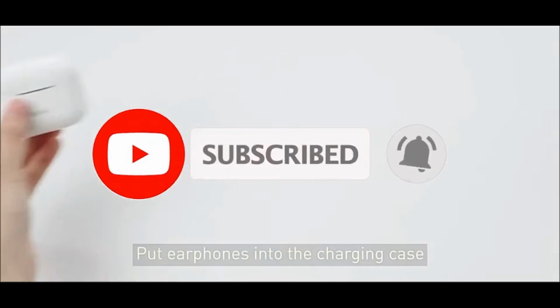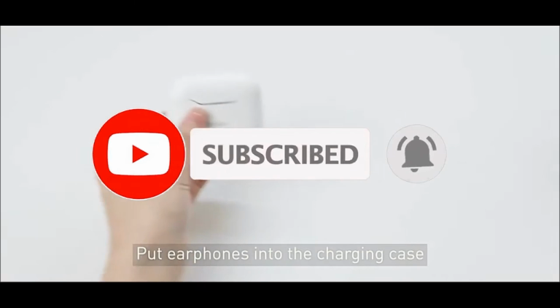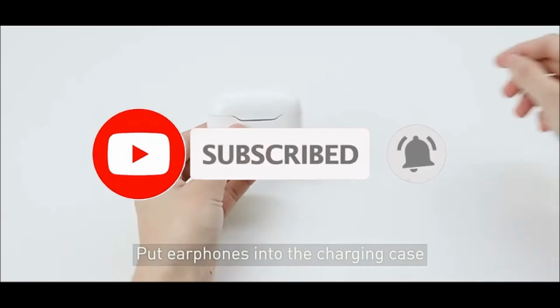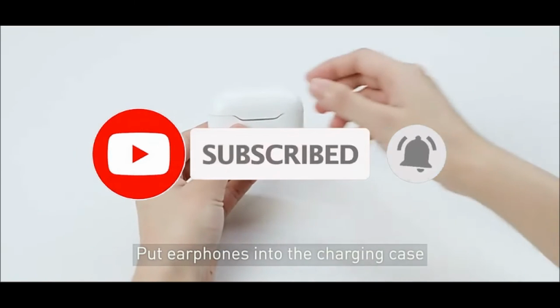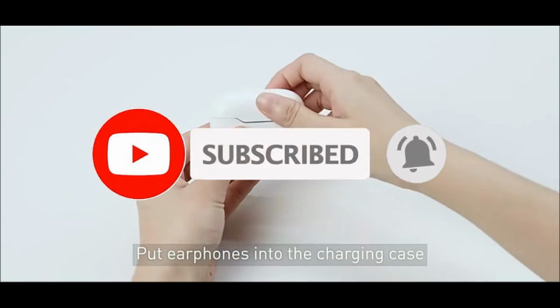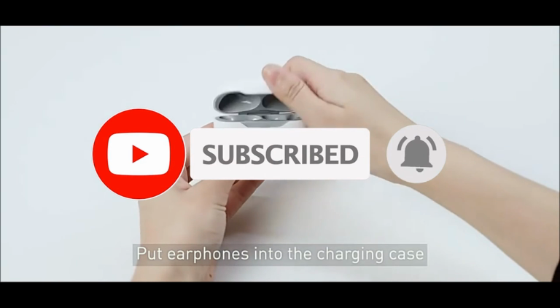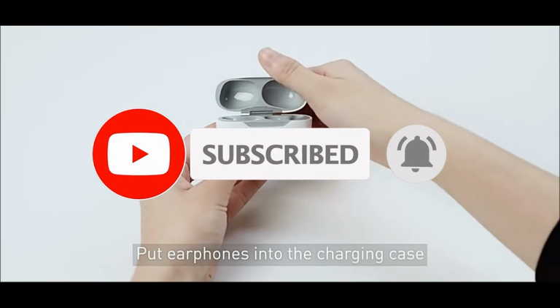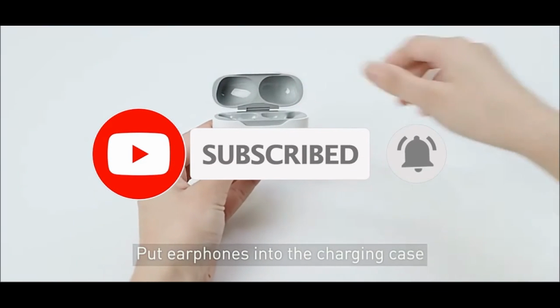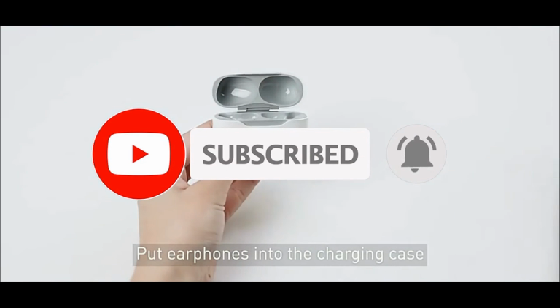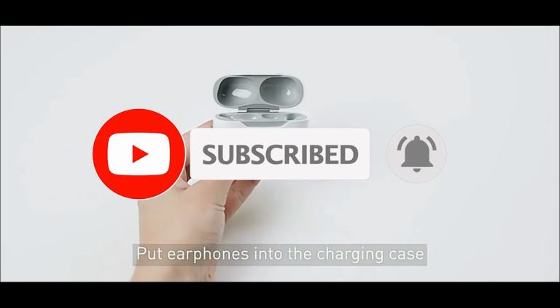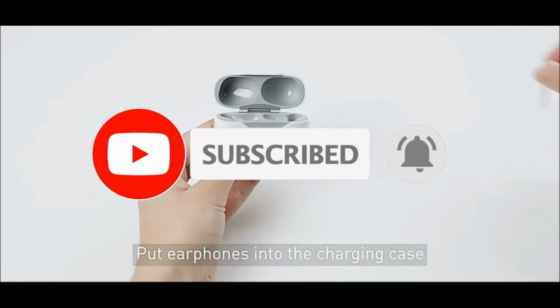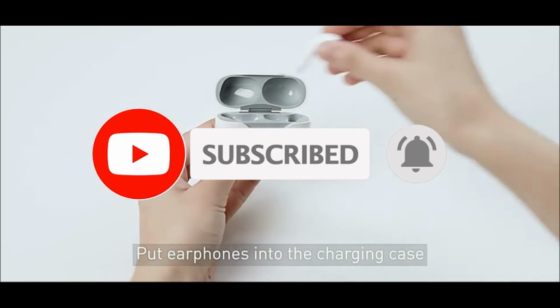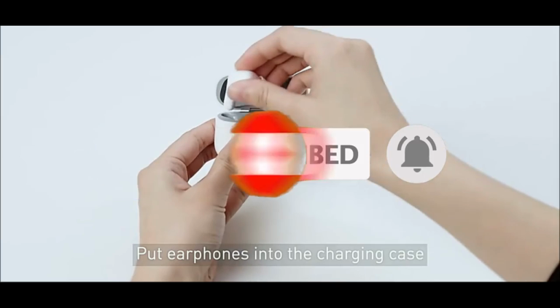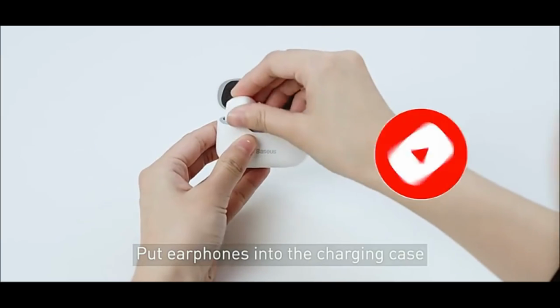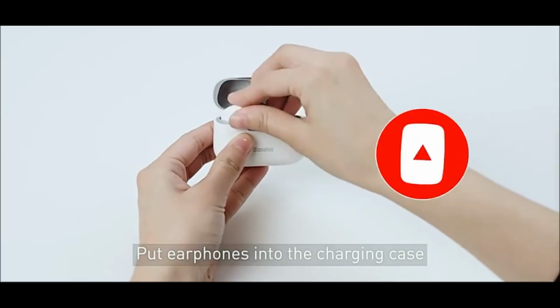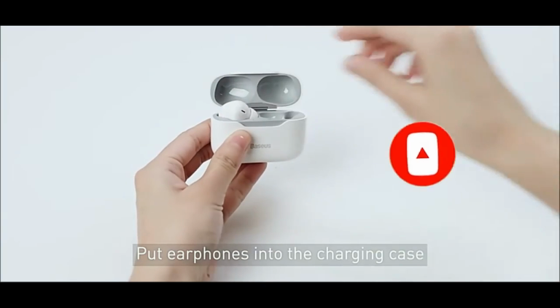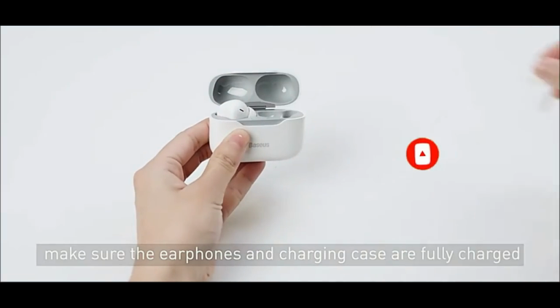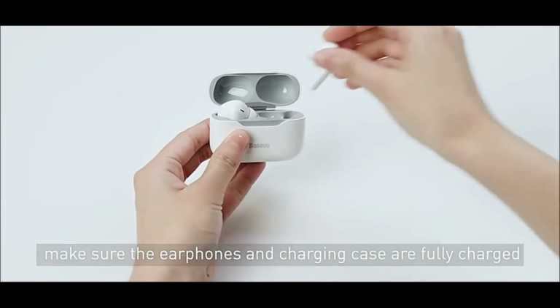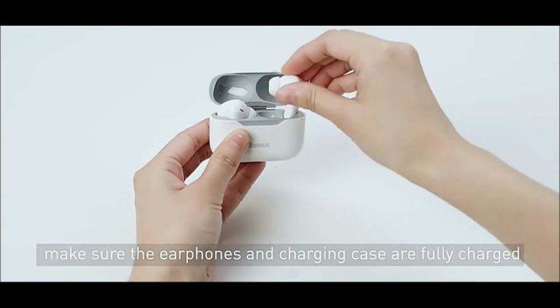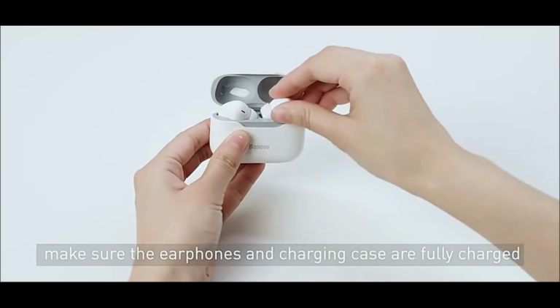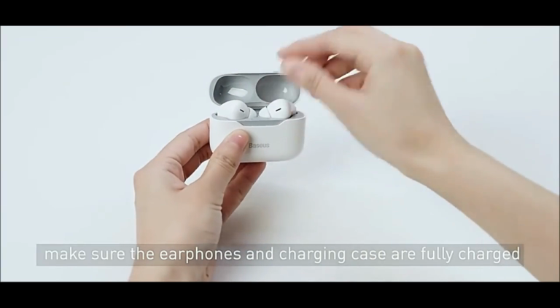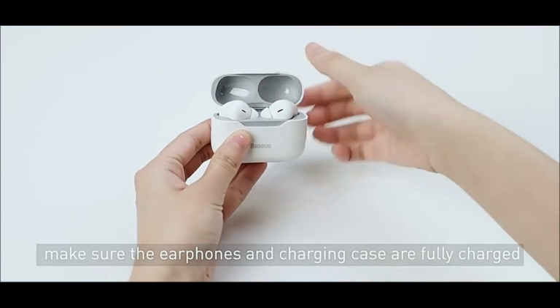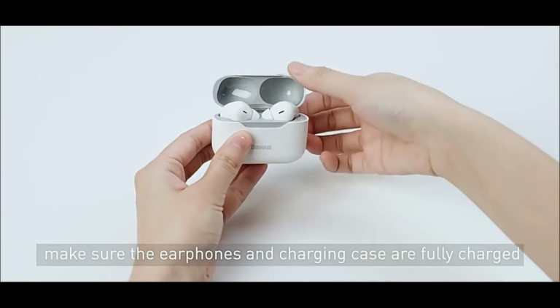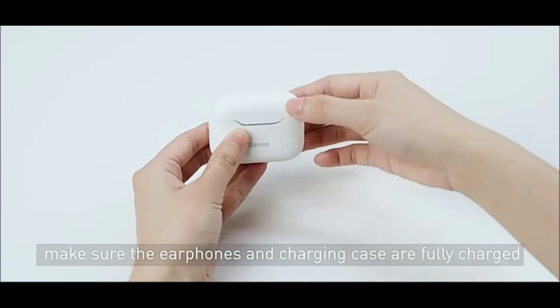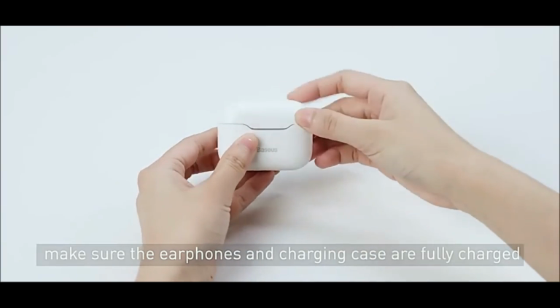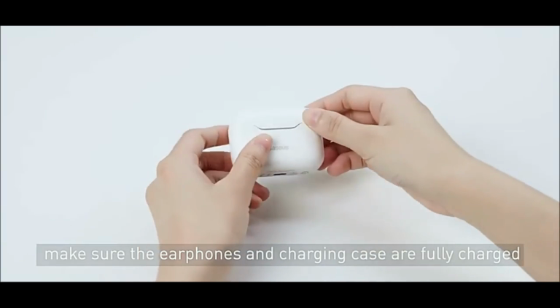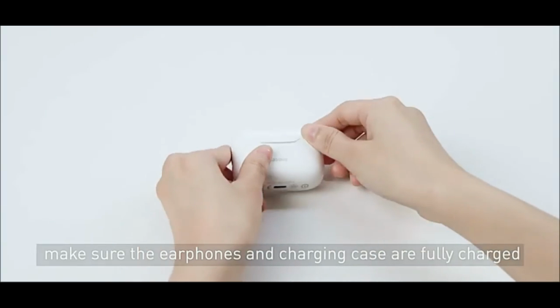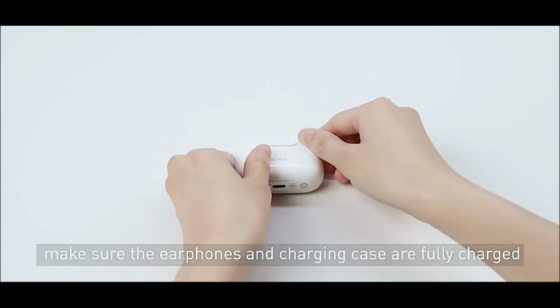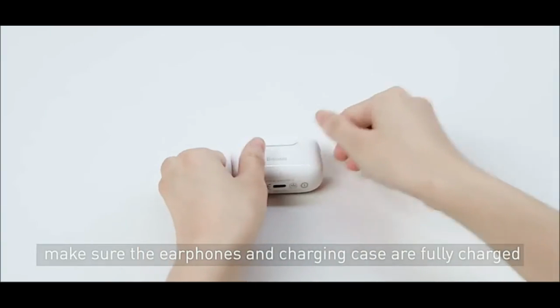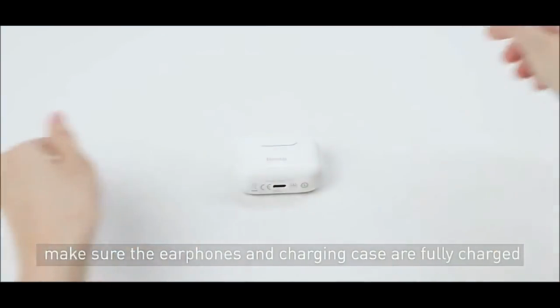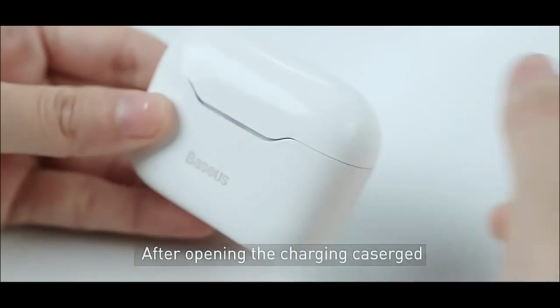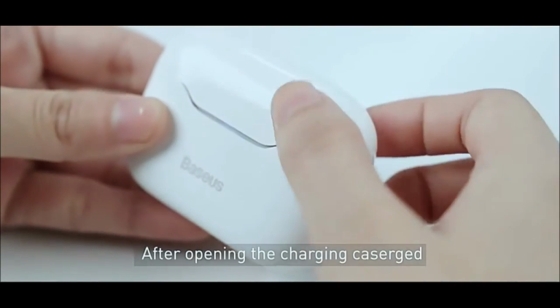Ambient Sound Mode: In Ambient Sound Mode, the ambient sound can be louder, allowing you to experience the surroundings without removing the headphones.